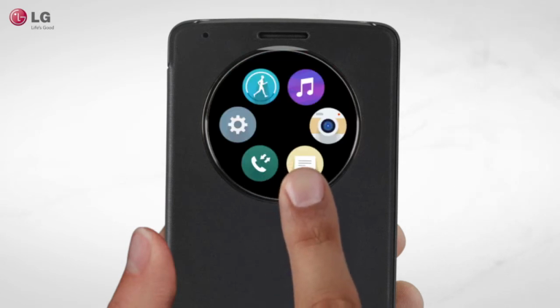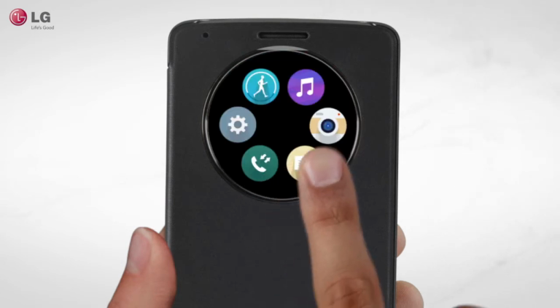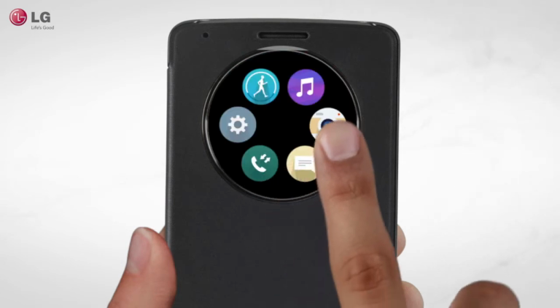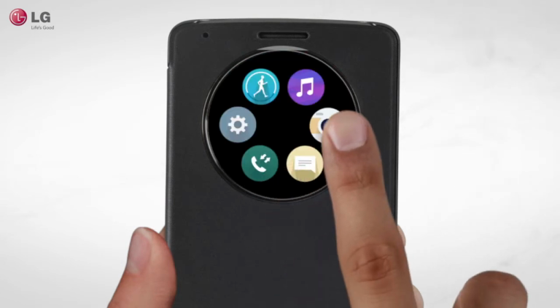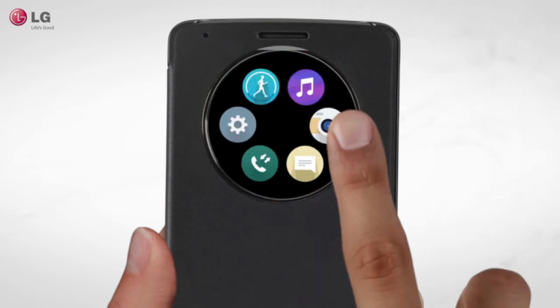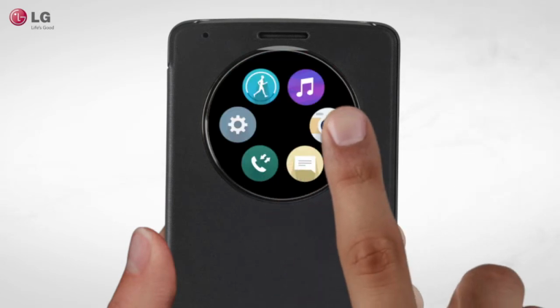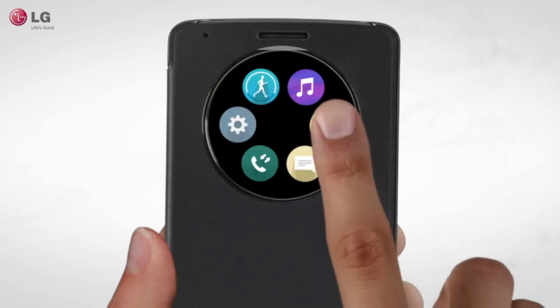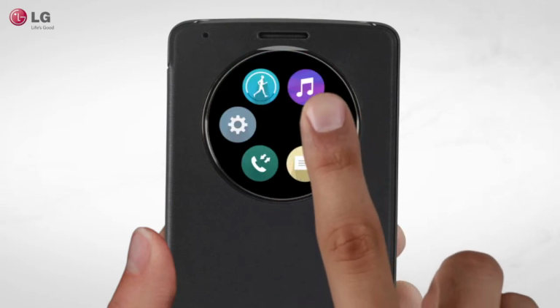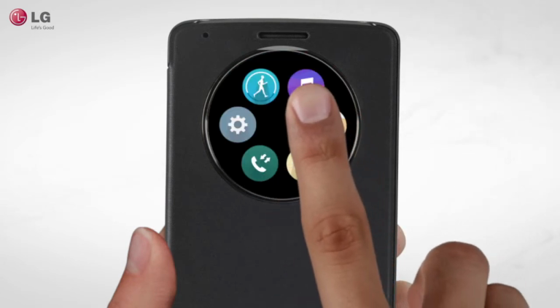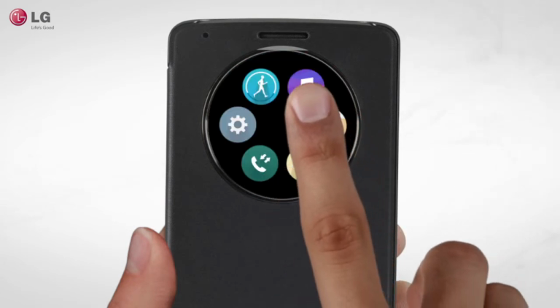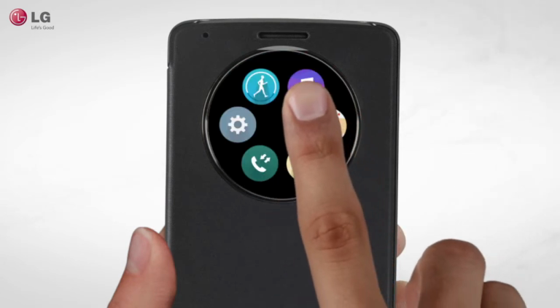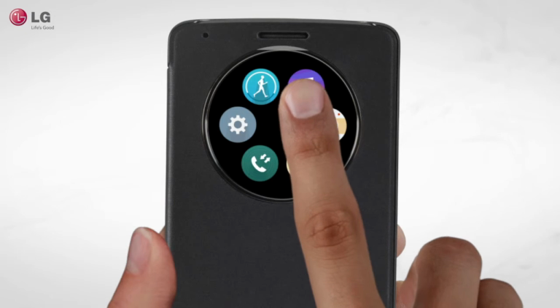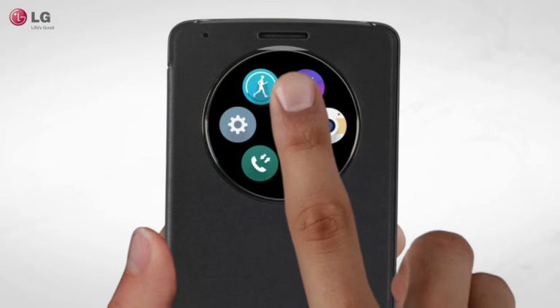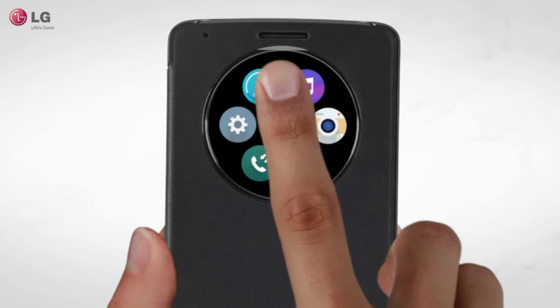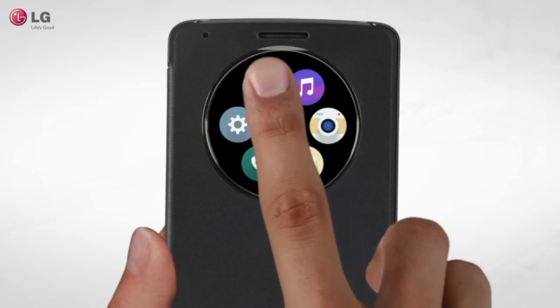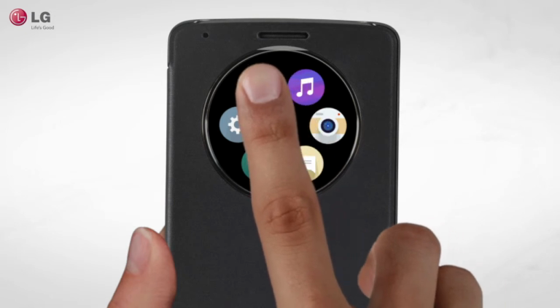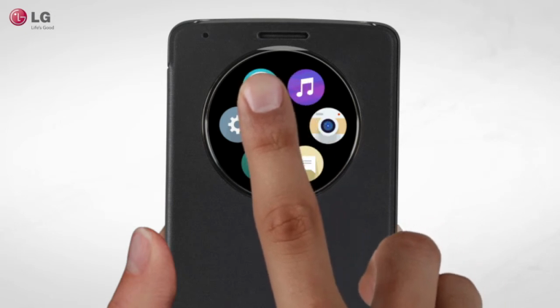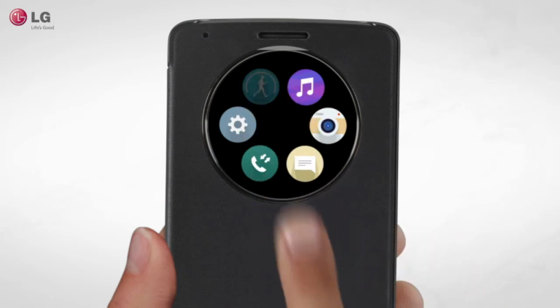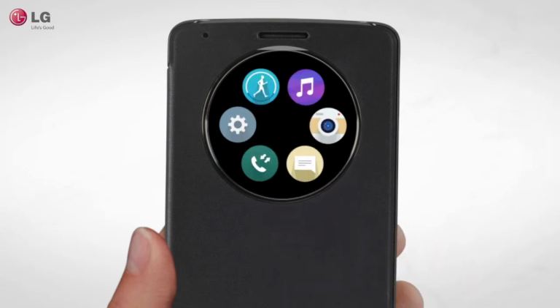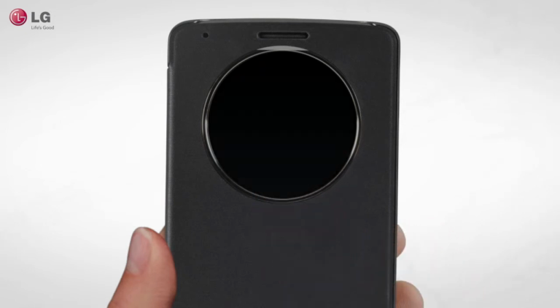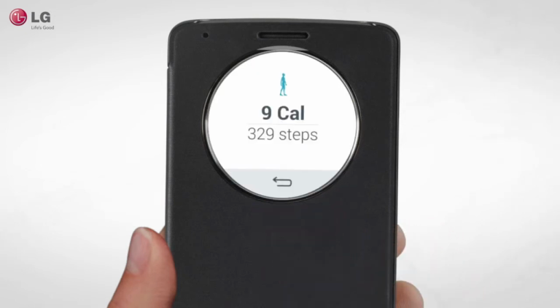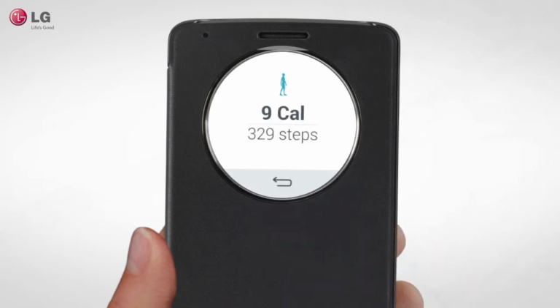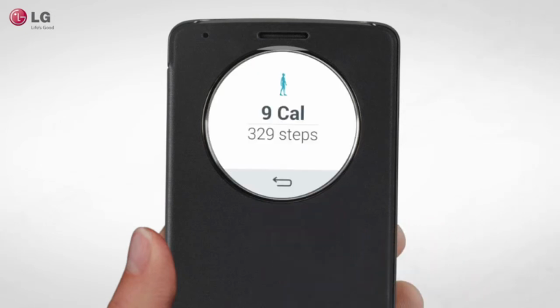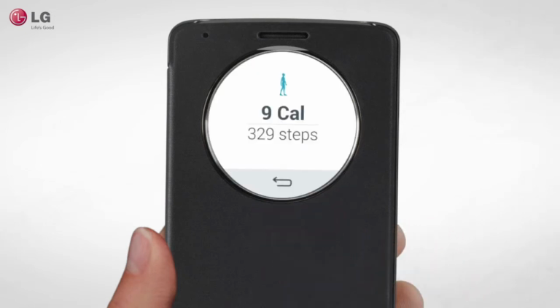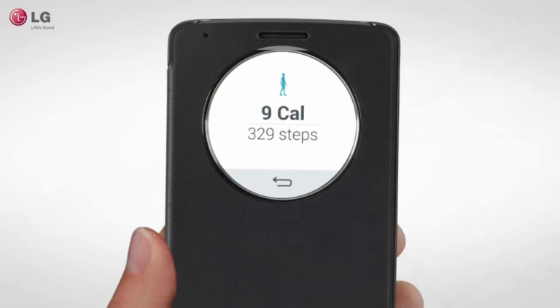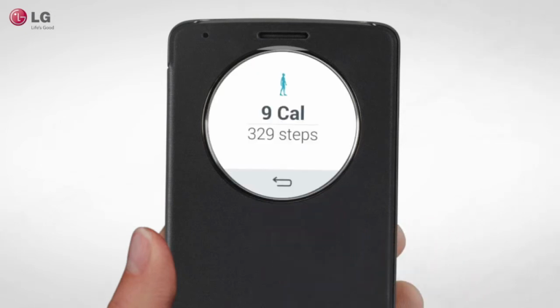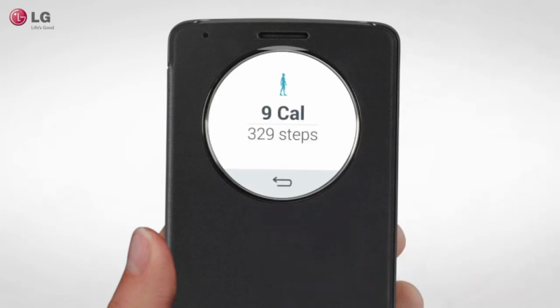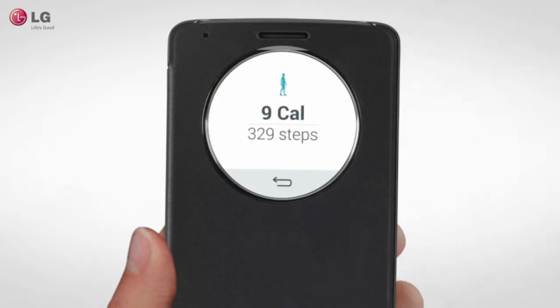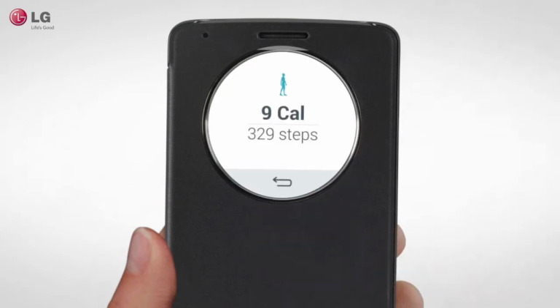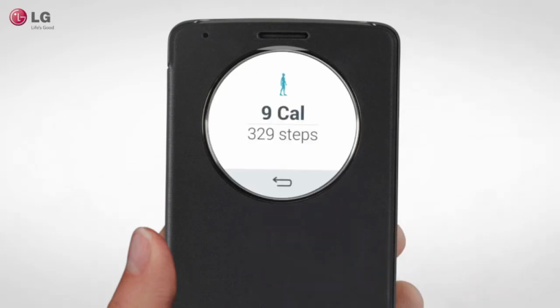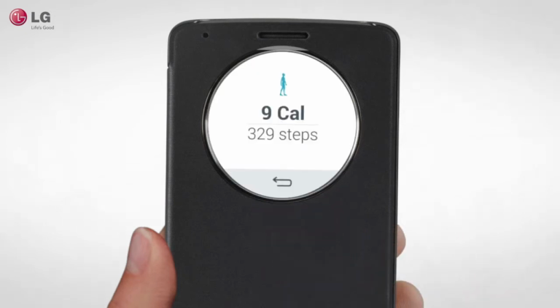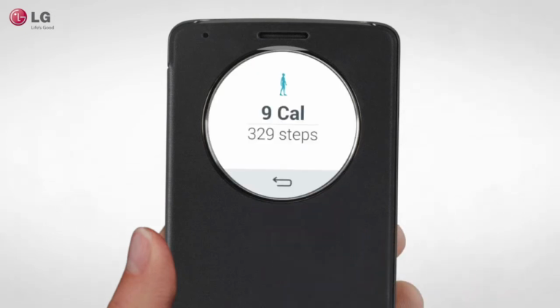Take a few photos, play some music, or even check how many calories you've burned with LG Health.